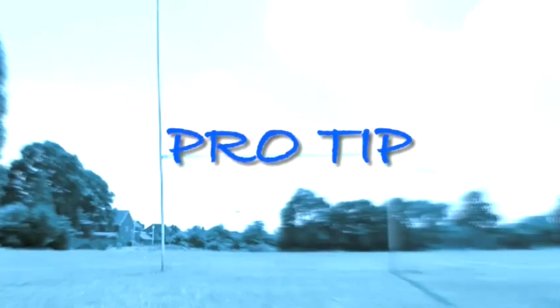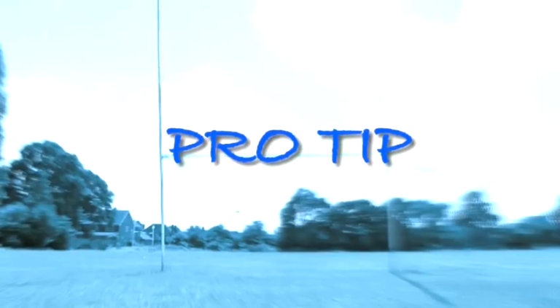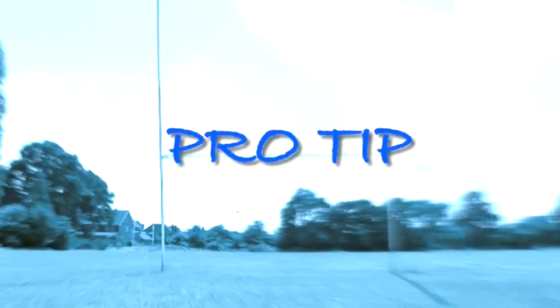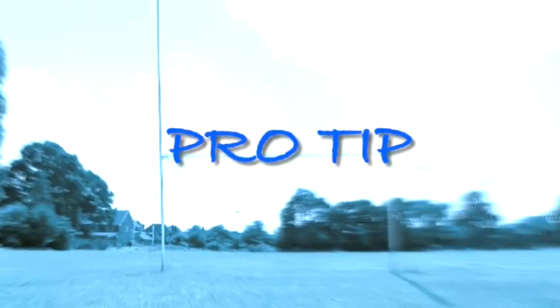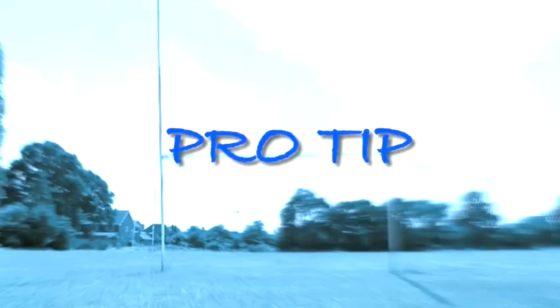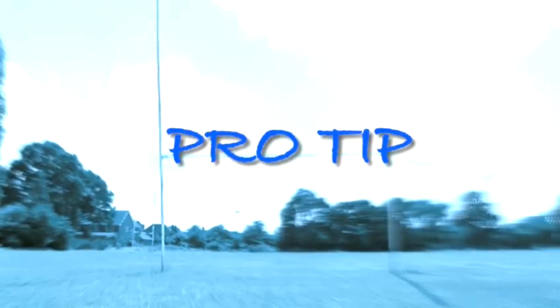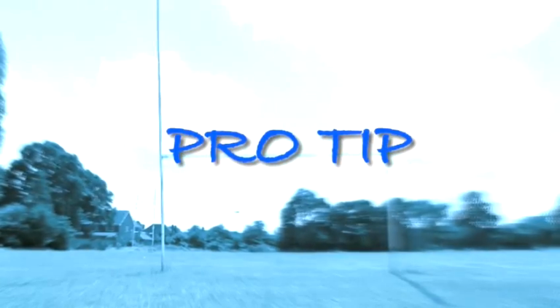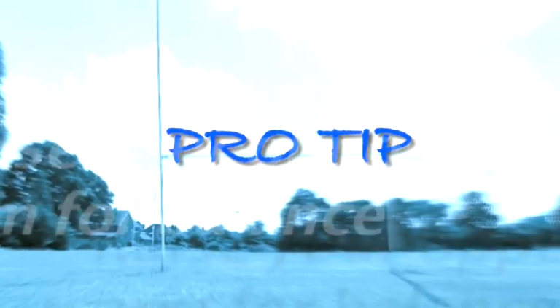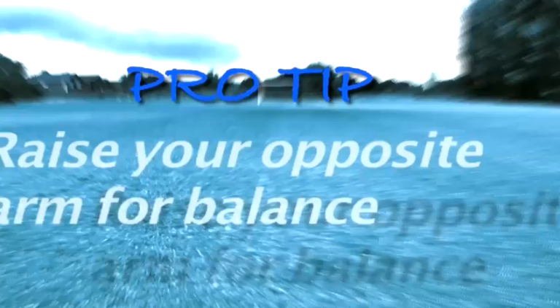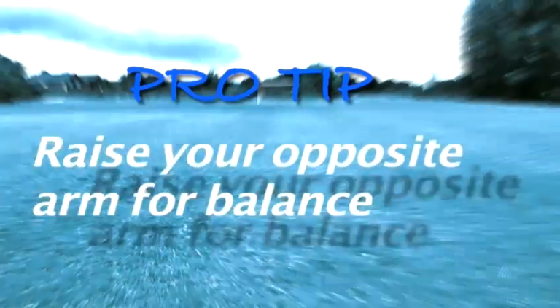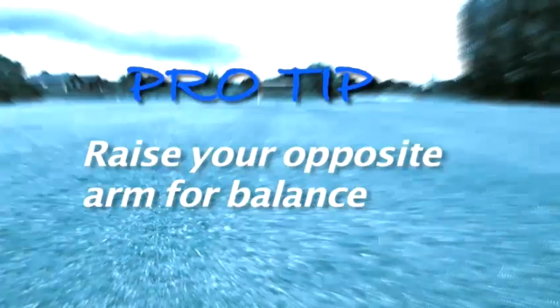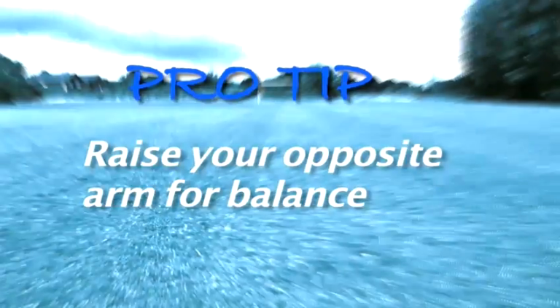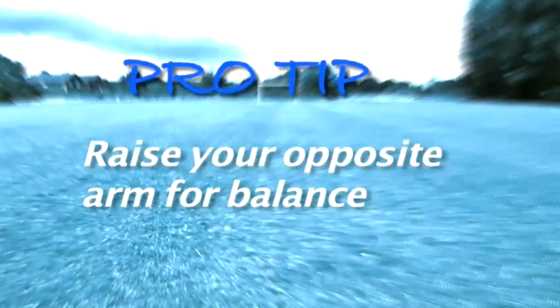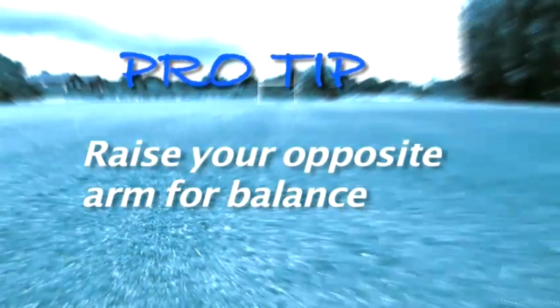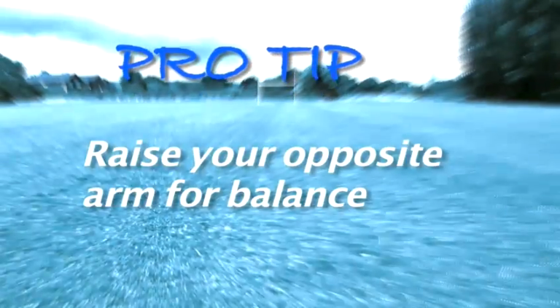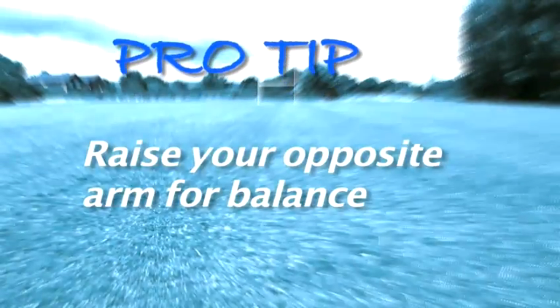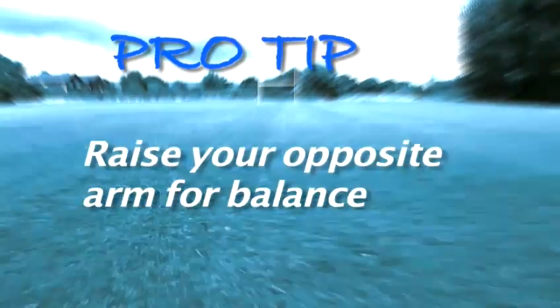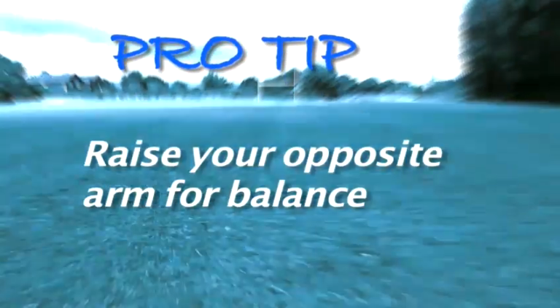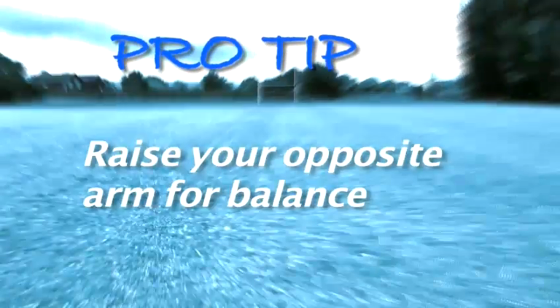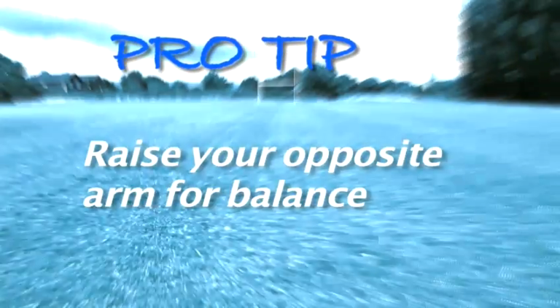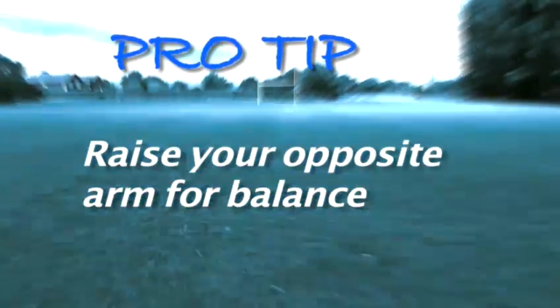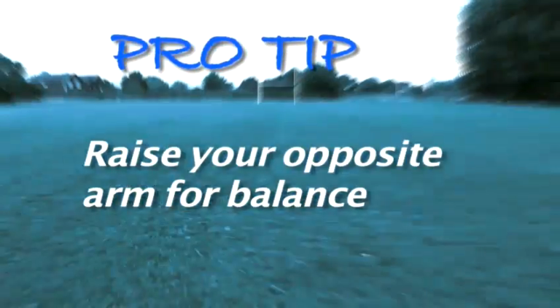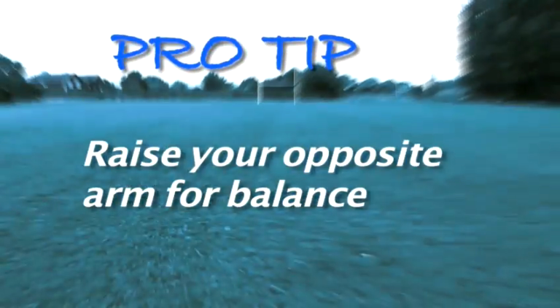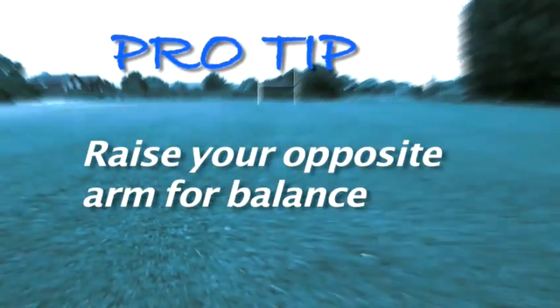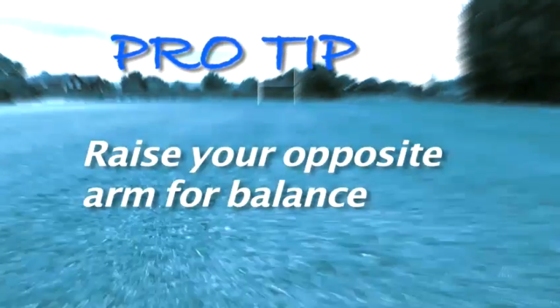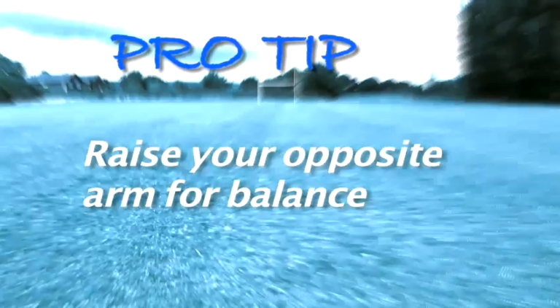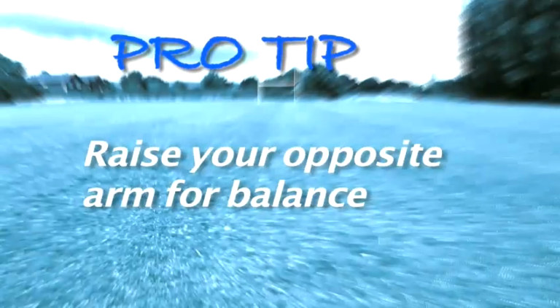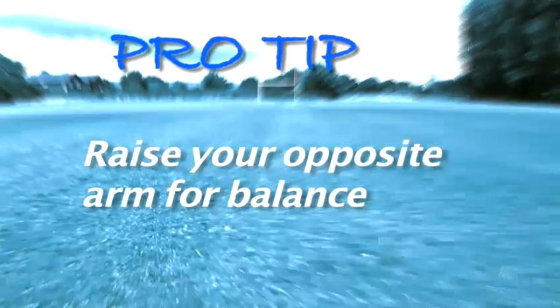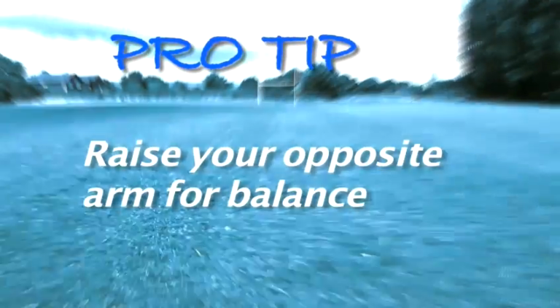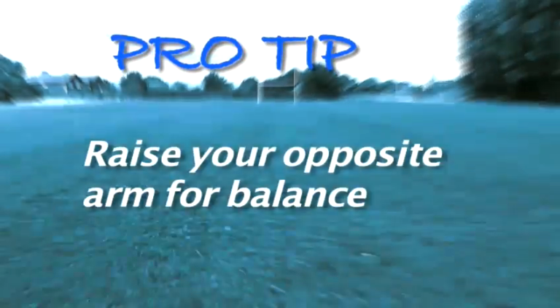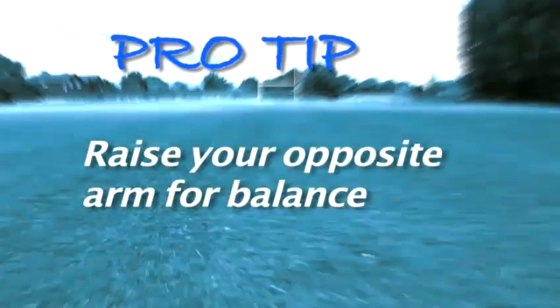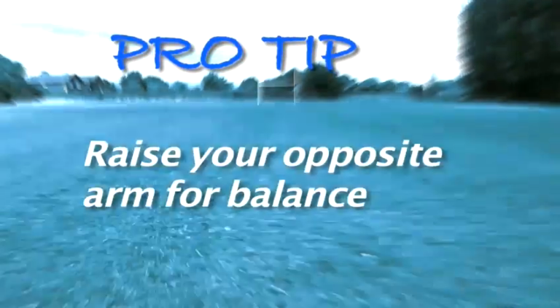Pro Tip: Raise your opposite arm slightly and use it for balance. This should help your aim.